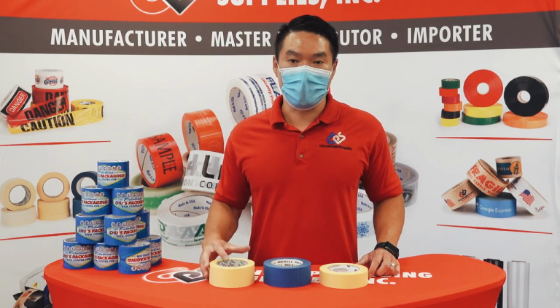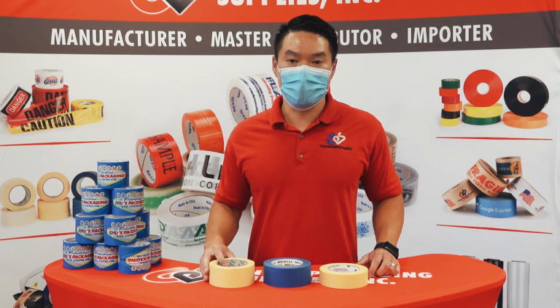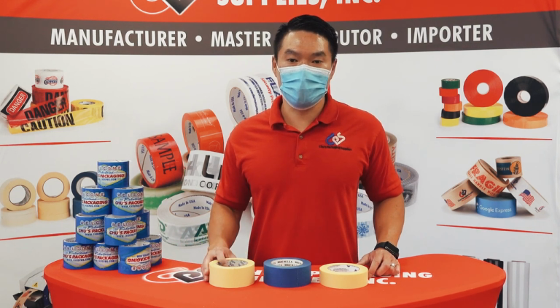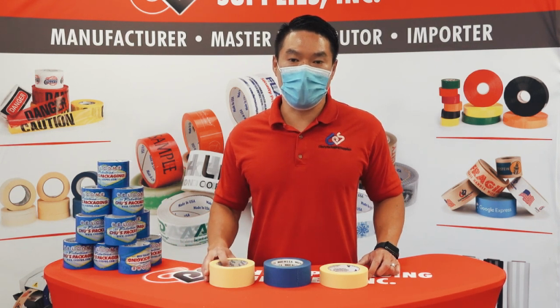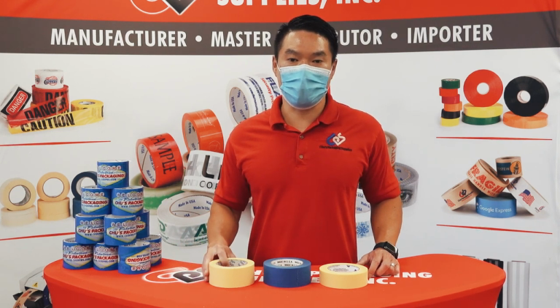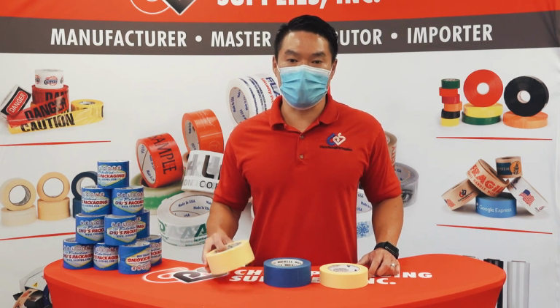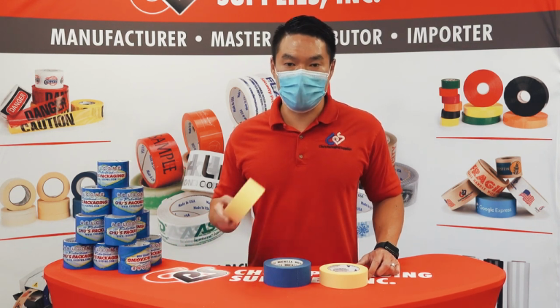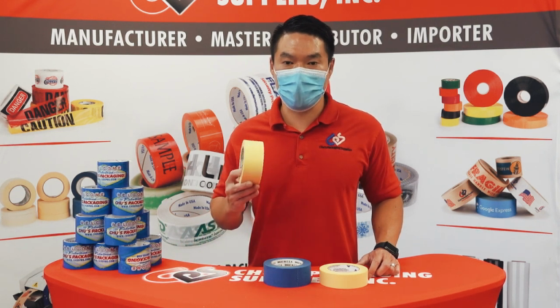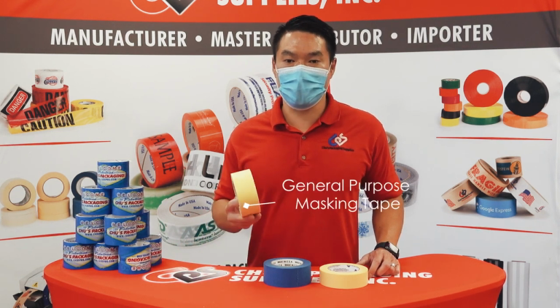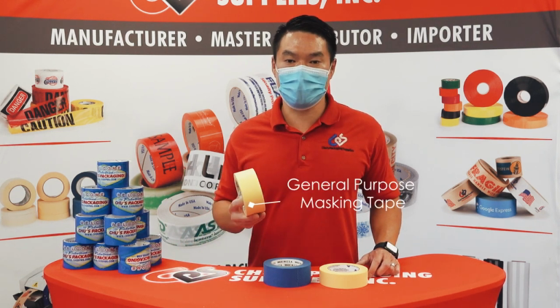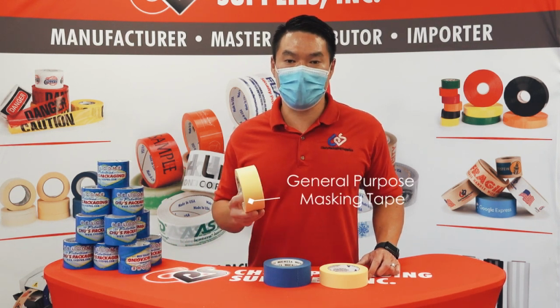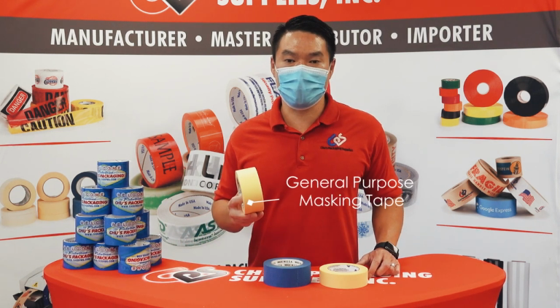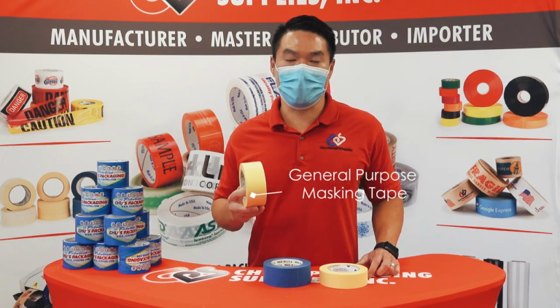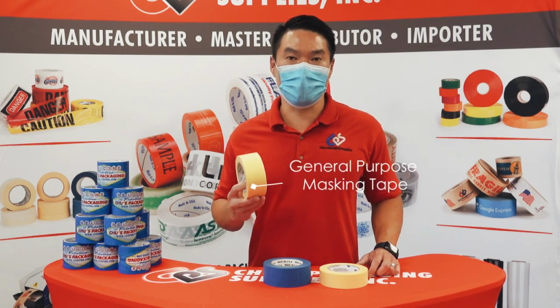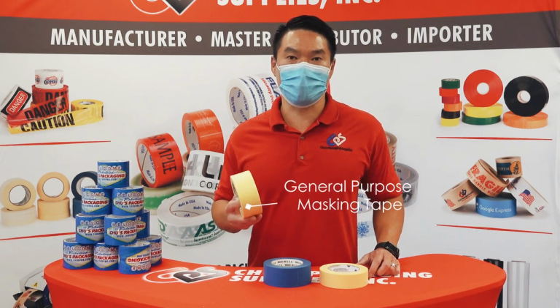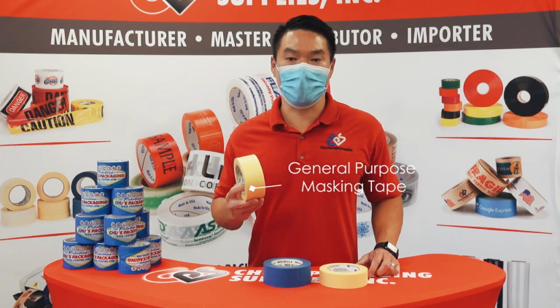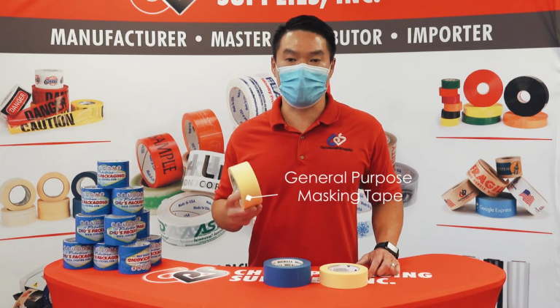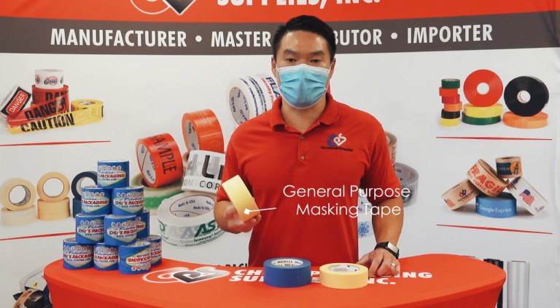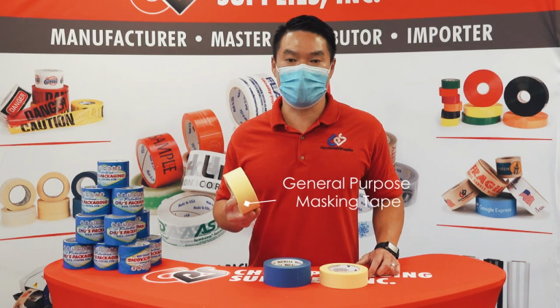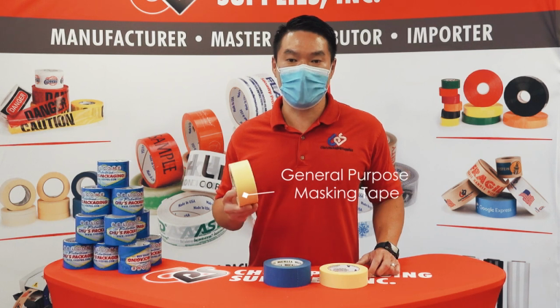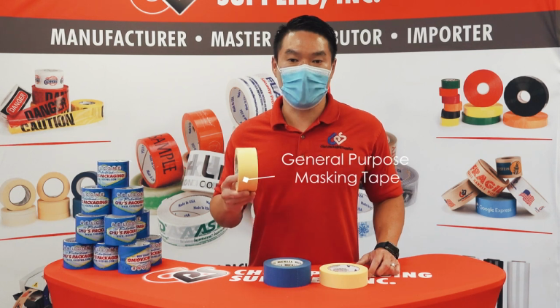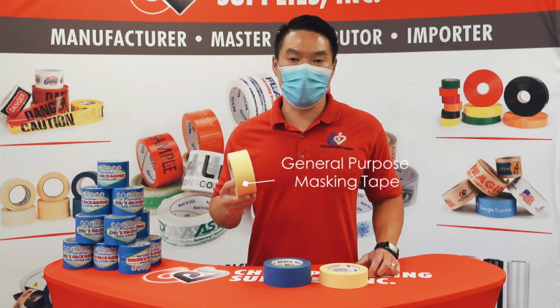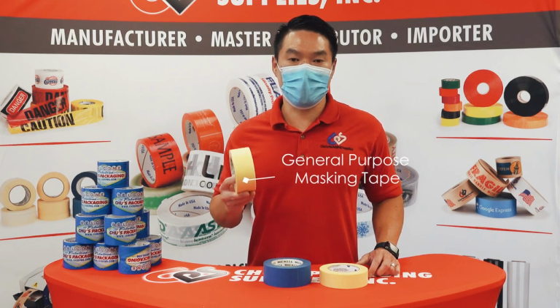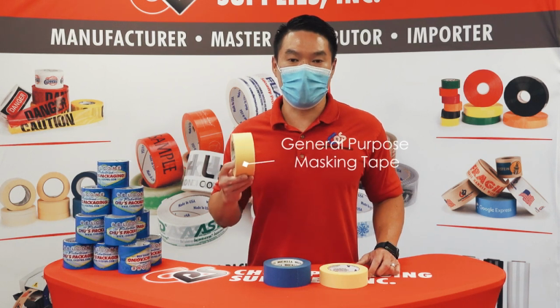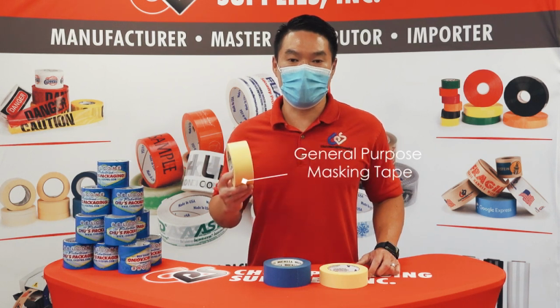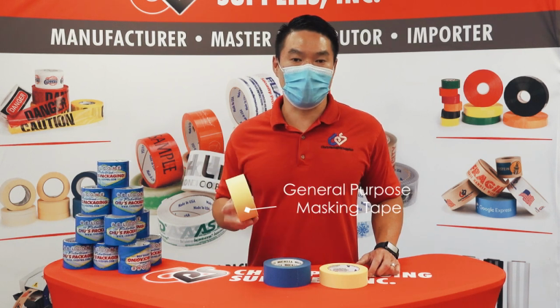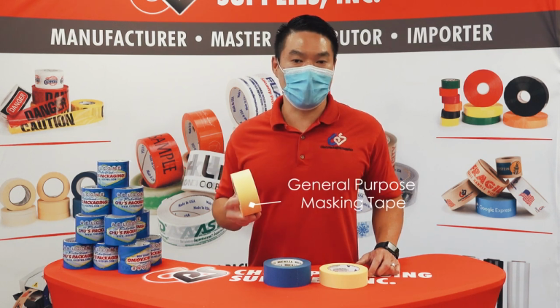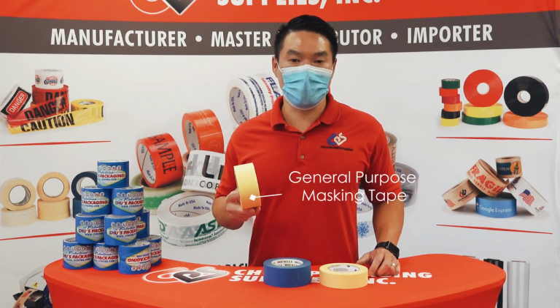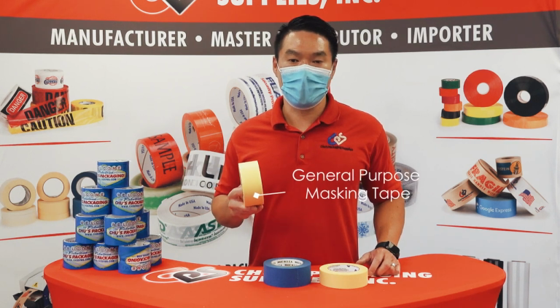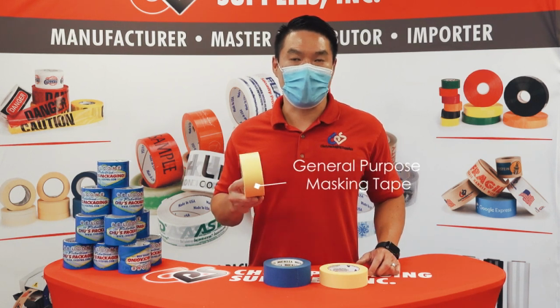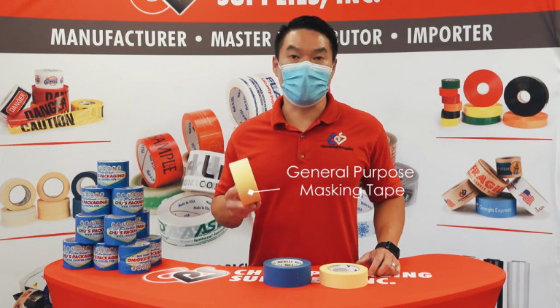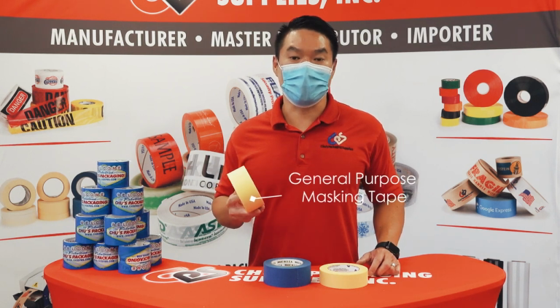At Chu's we offer a general purpose masking tape that can be used for contractors. It's quick, easy to tear, and inexpensive.